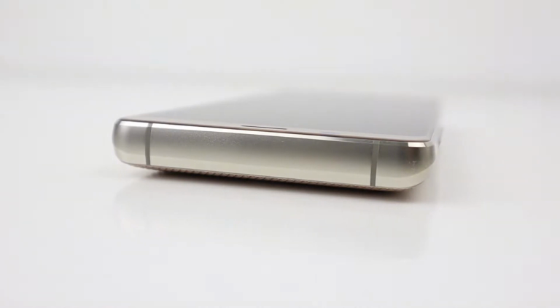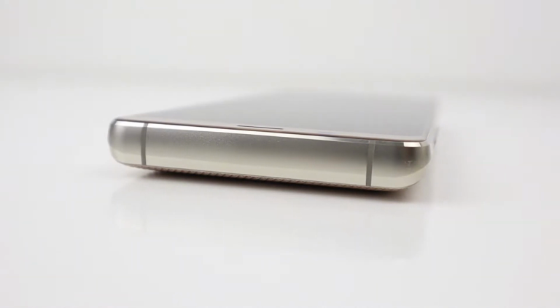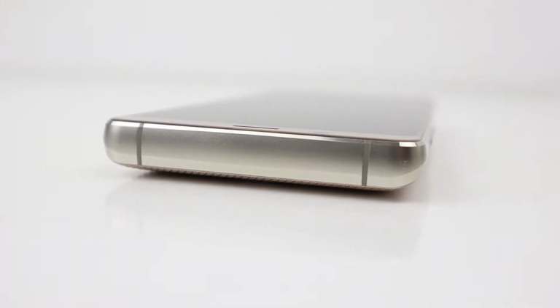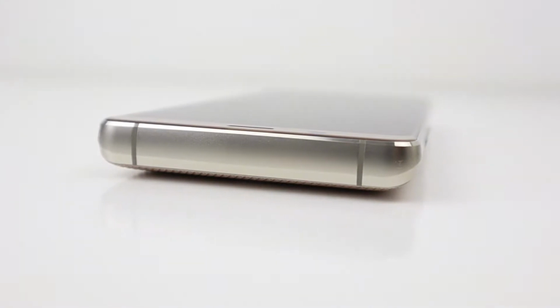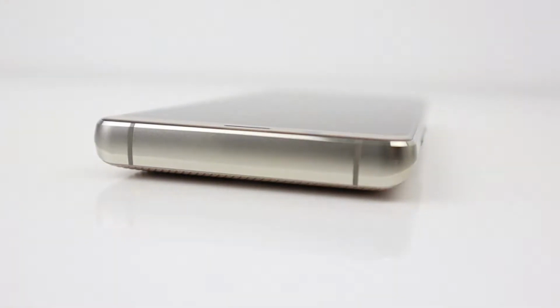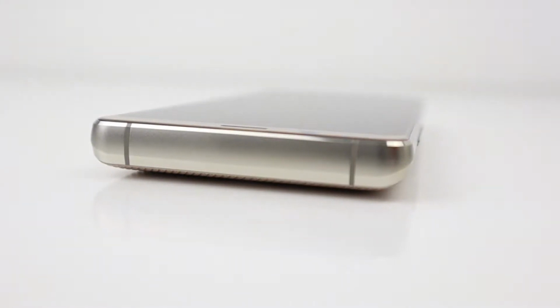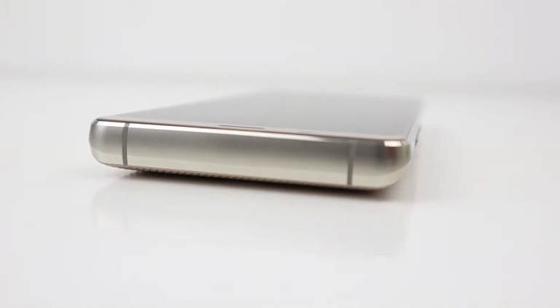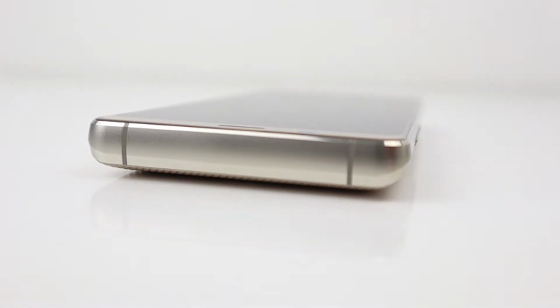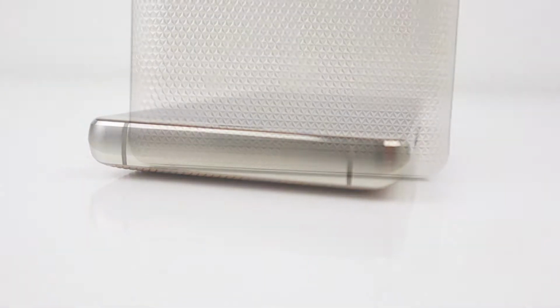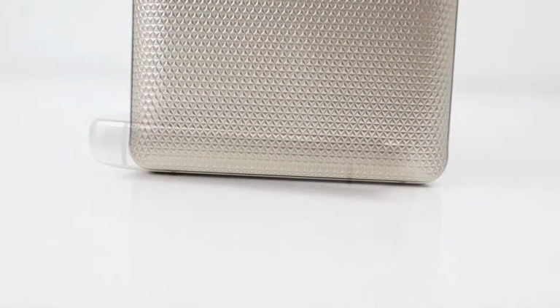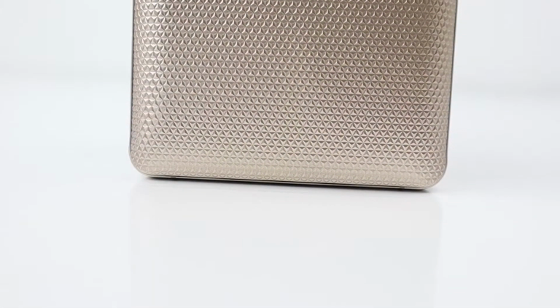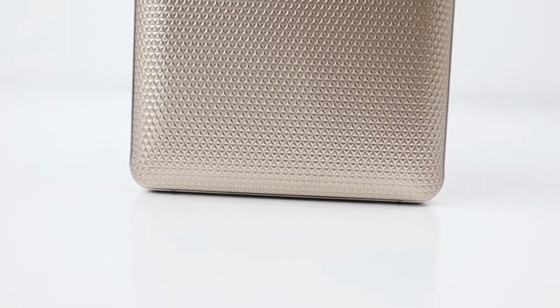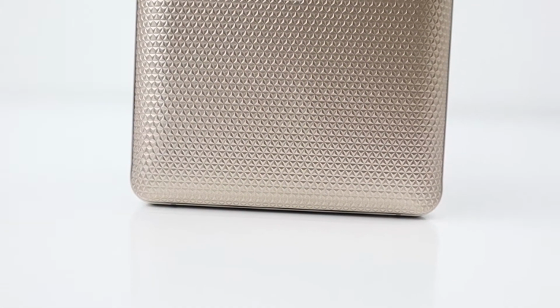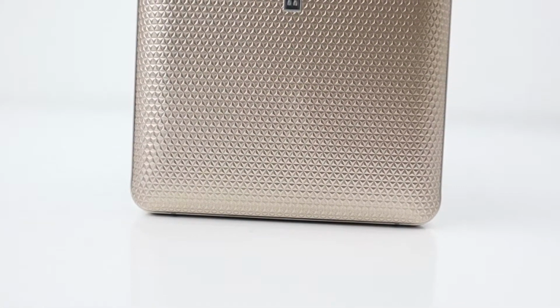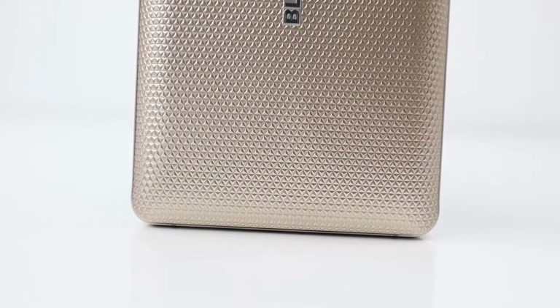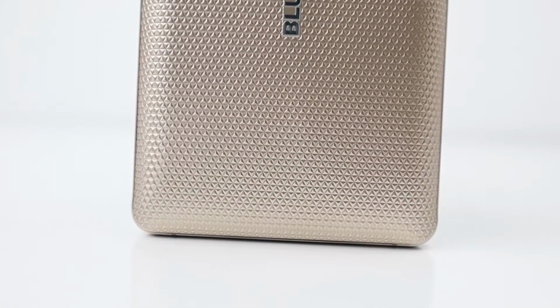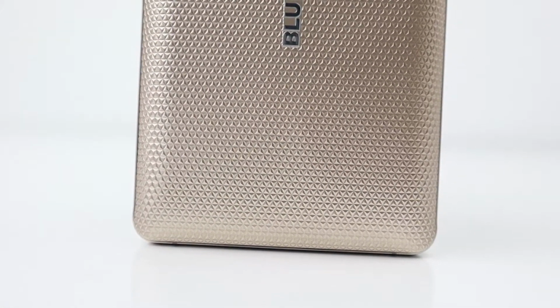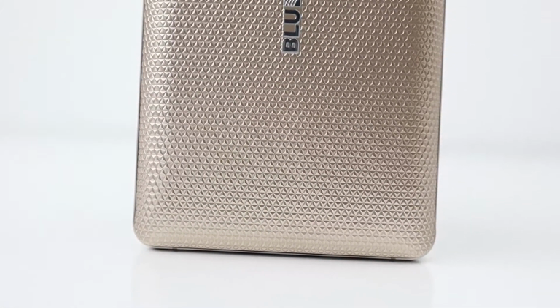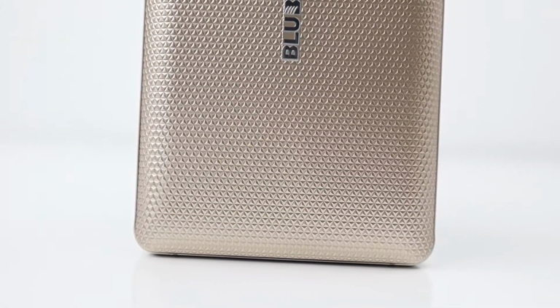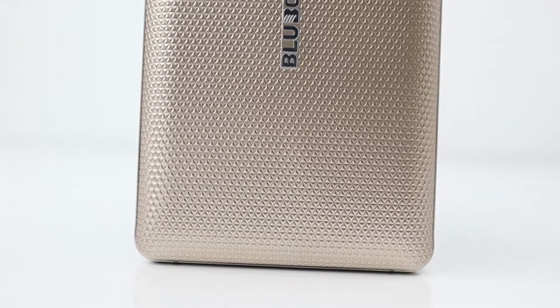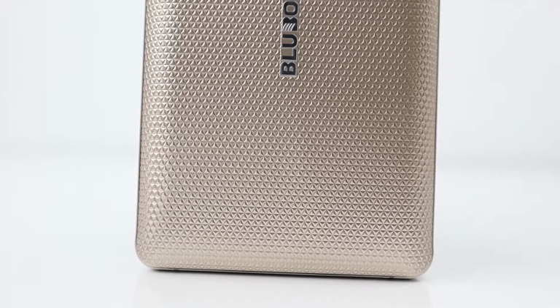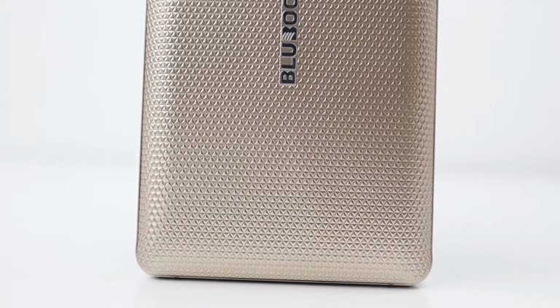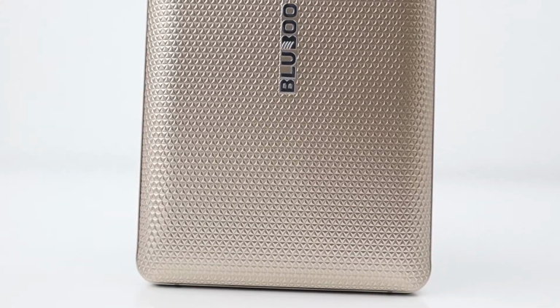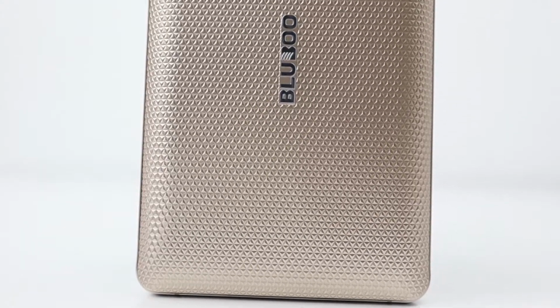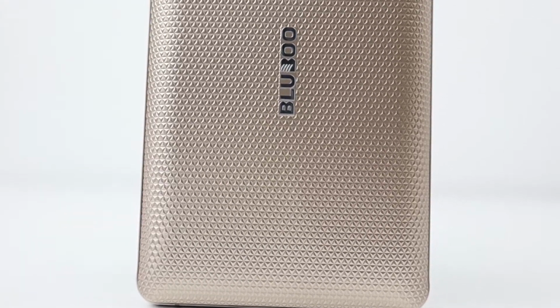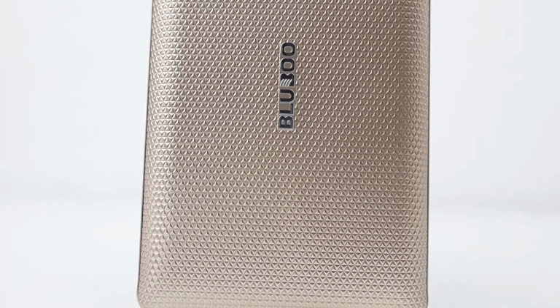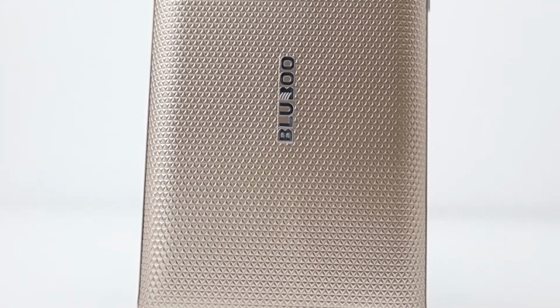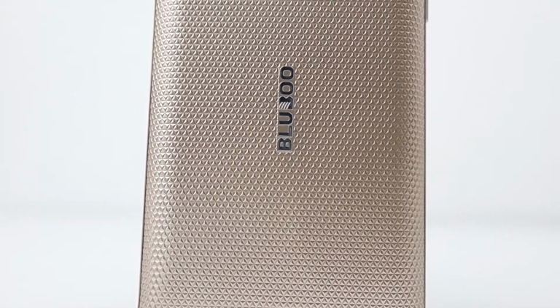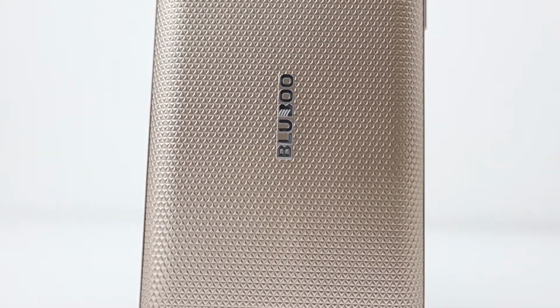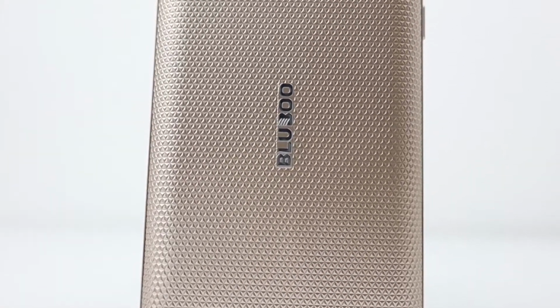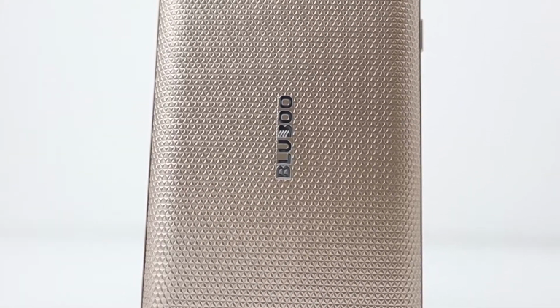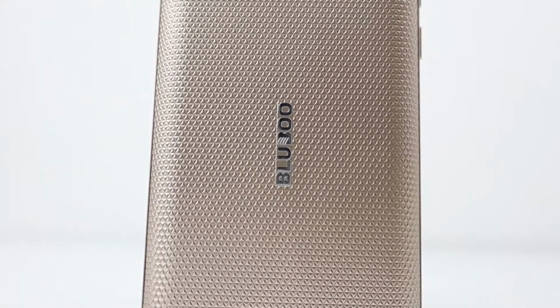Hi guys, welcome back. This is the Bluboo S3 review. I've been using it for a week, let's get into it.